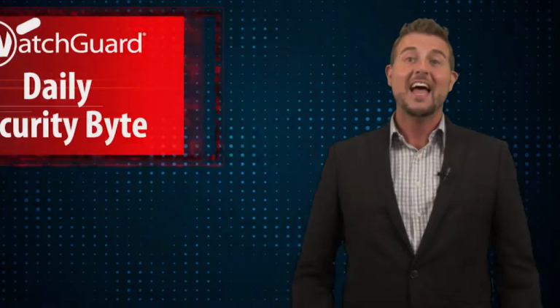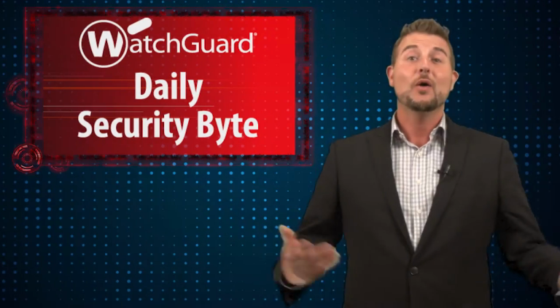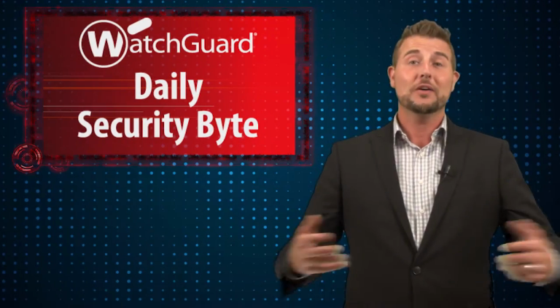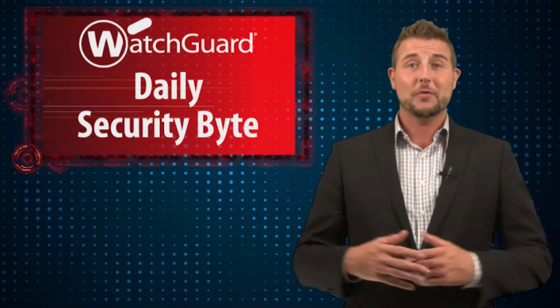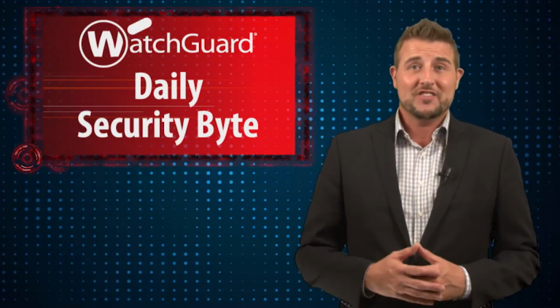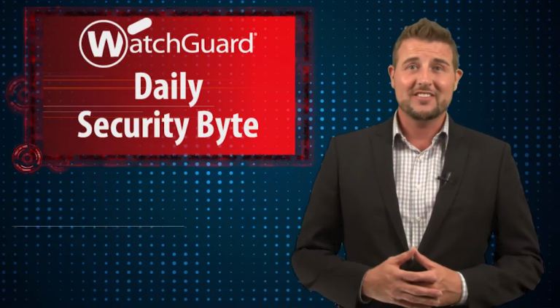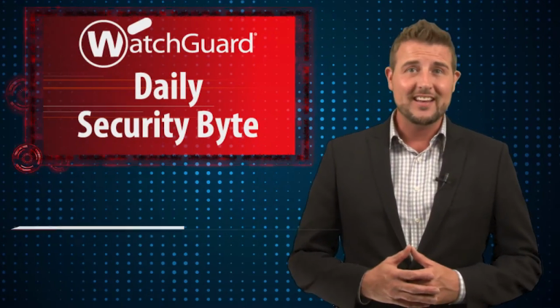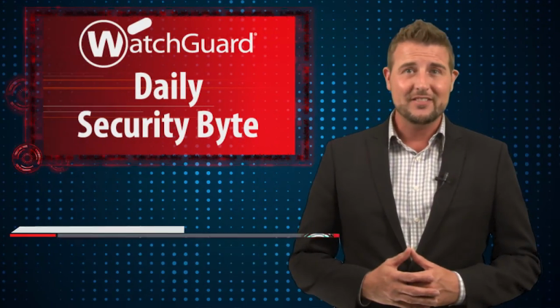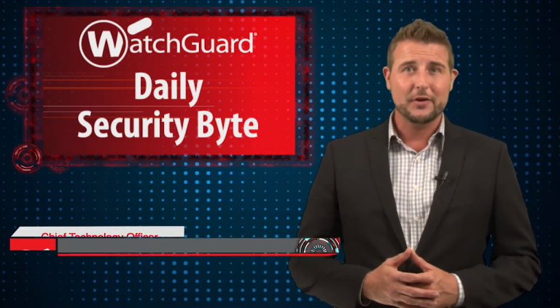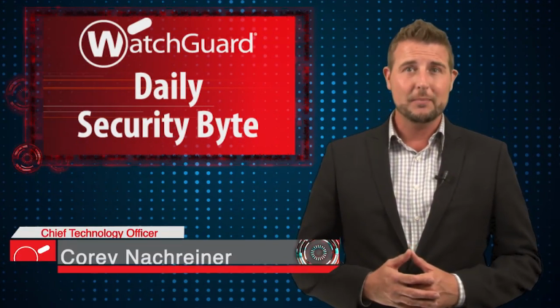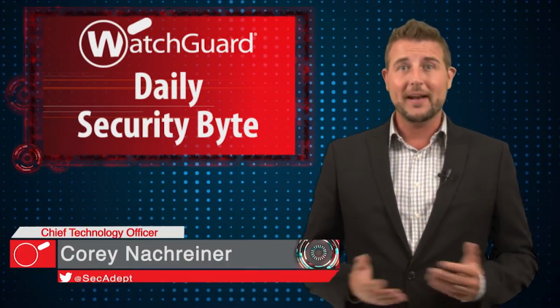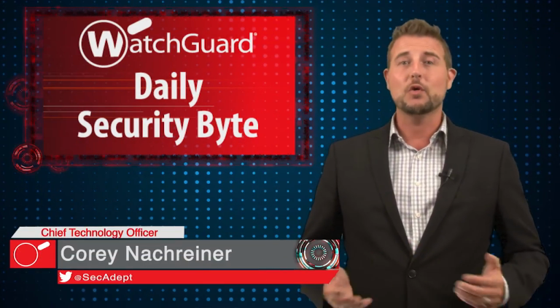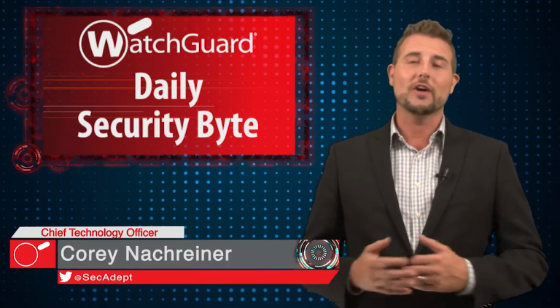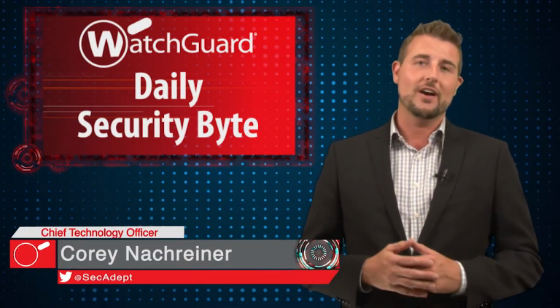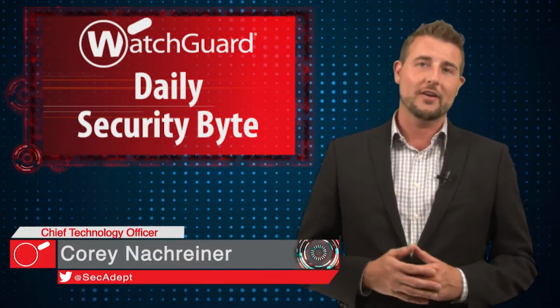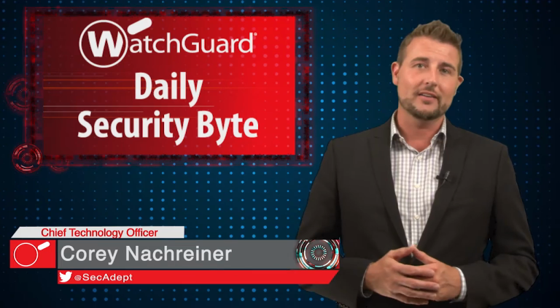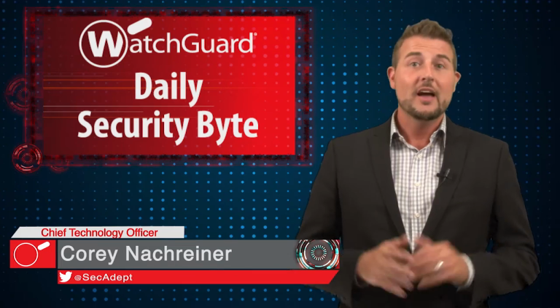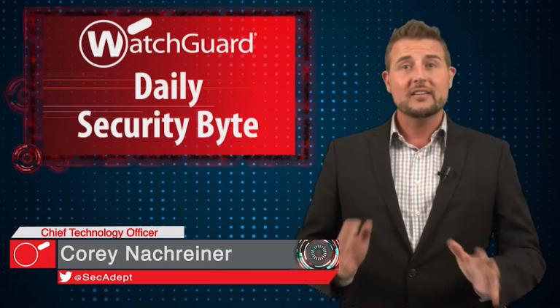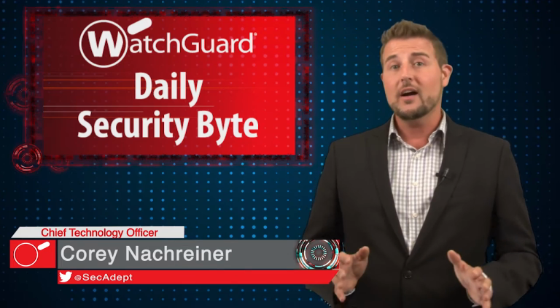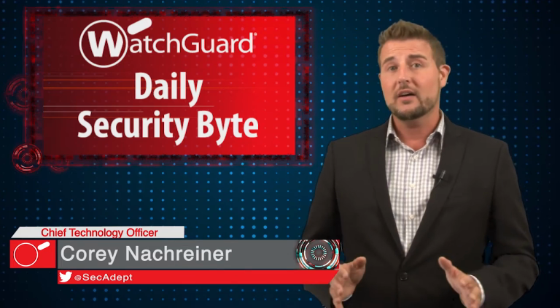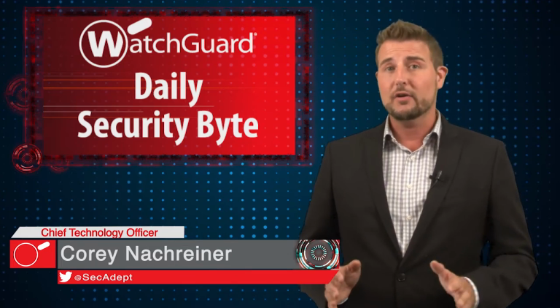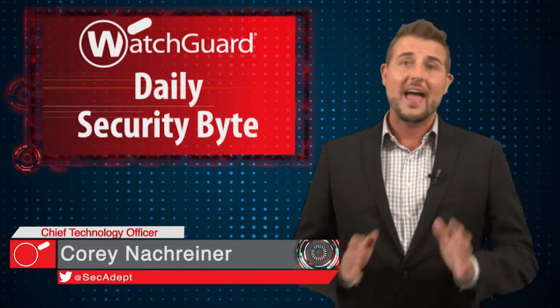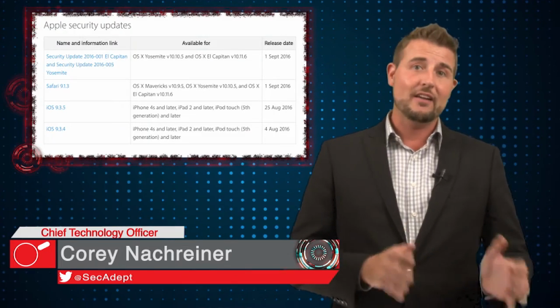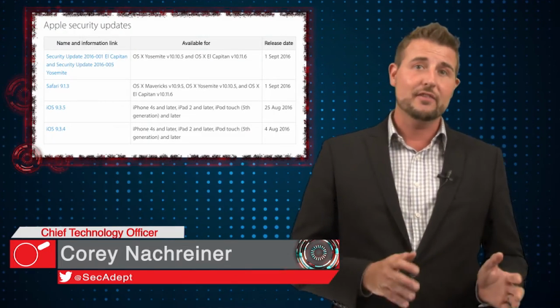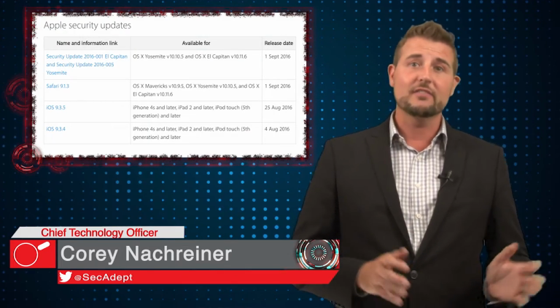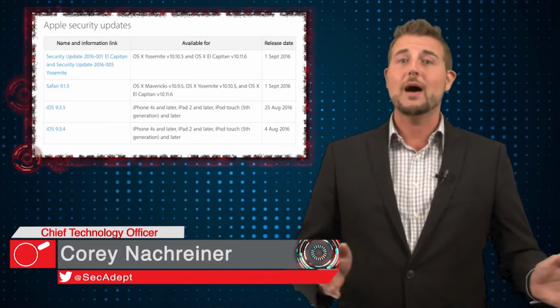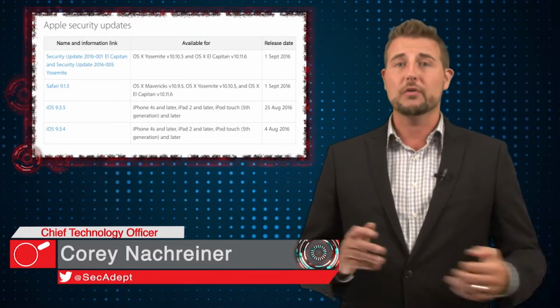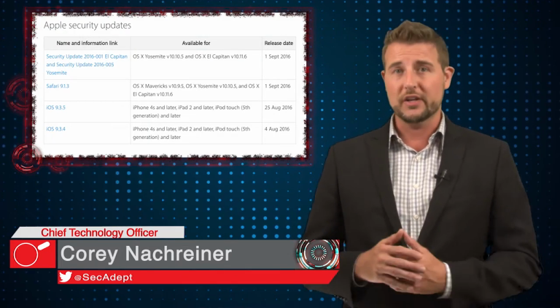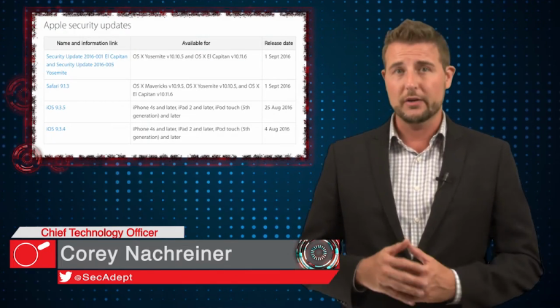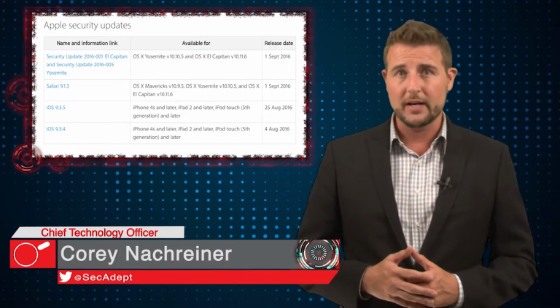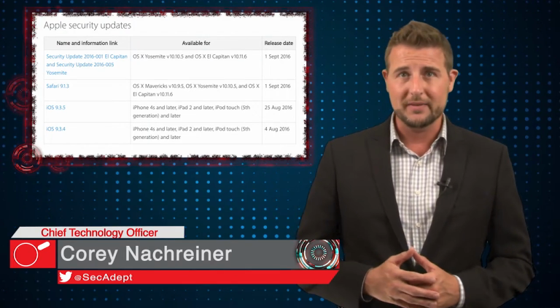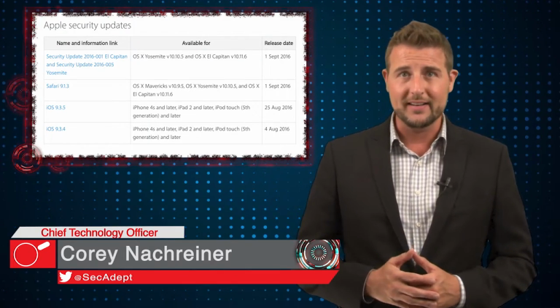Welcome to WatchGuard's Daily Security Byte, I'm Cory Nockreiner. Today I'll cover a handful of Apple security updates.